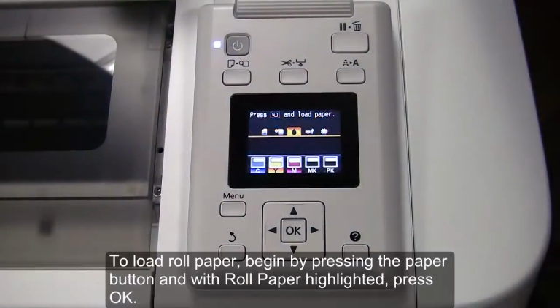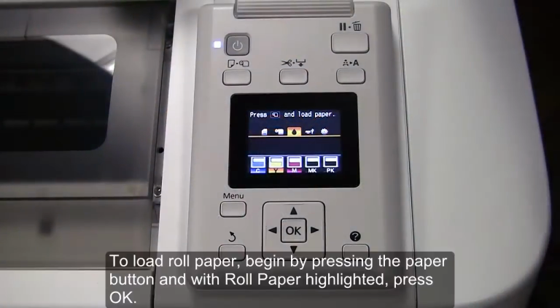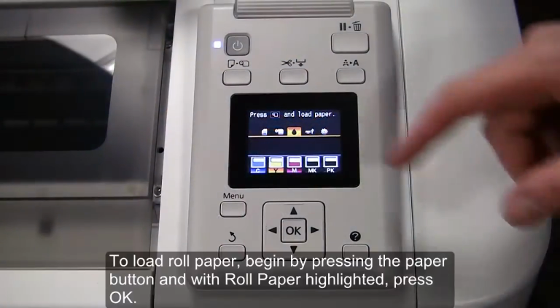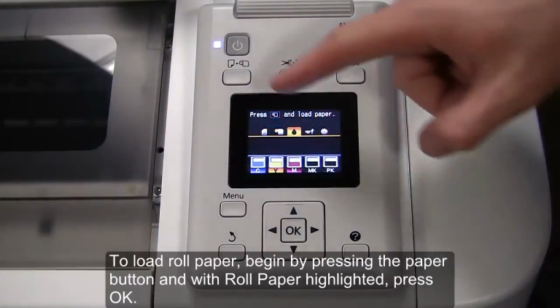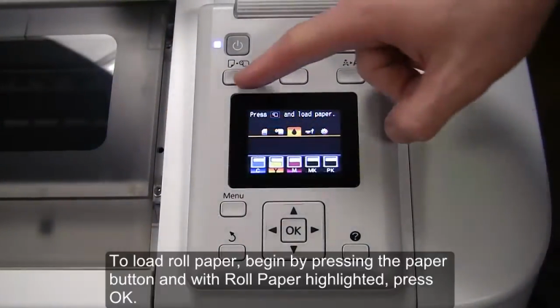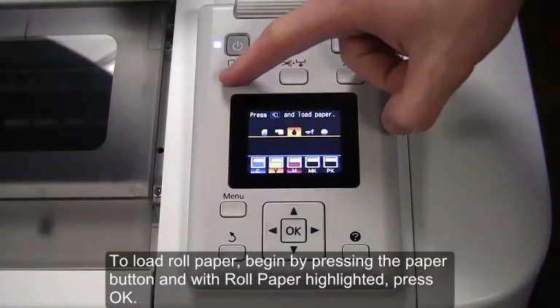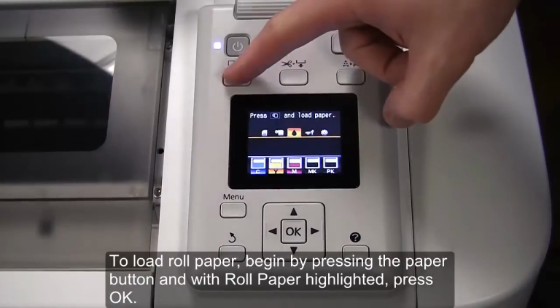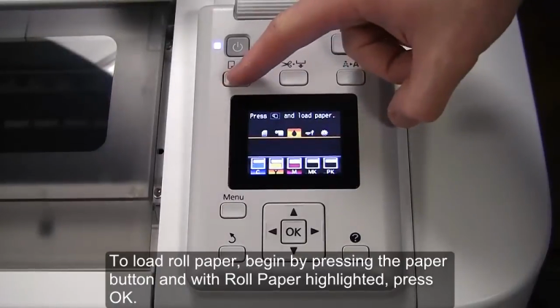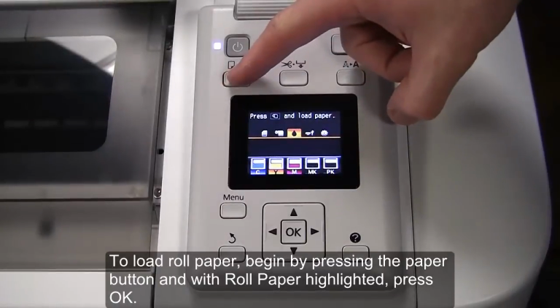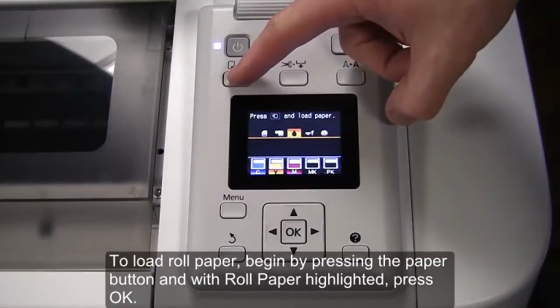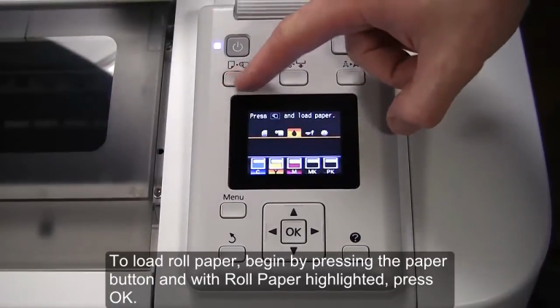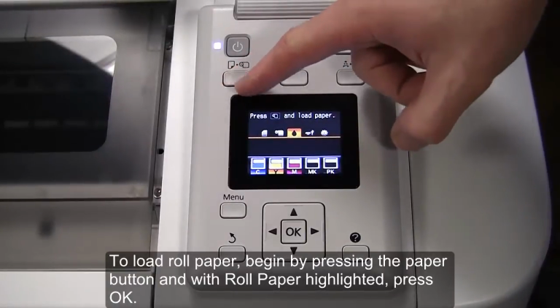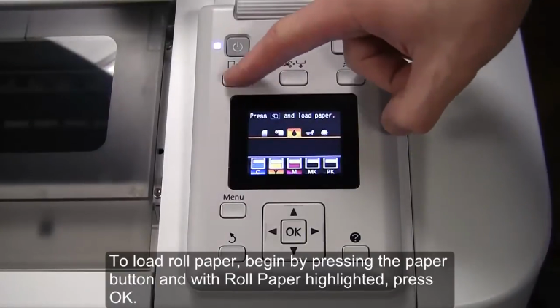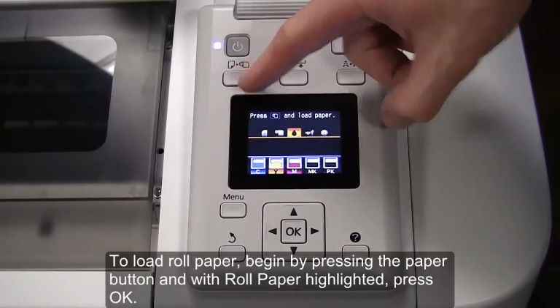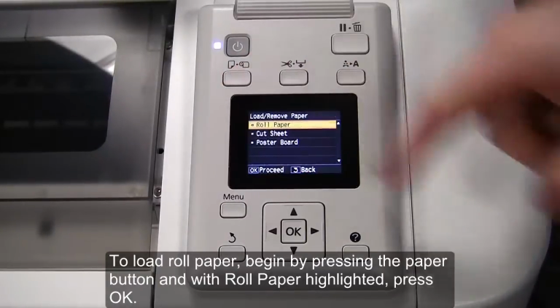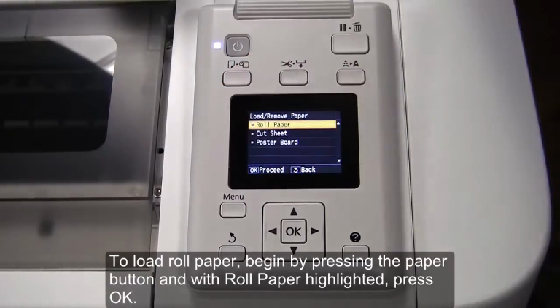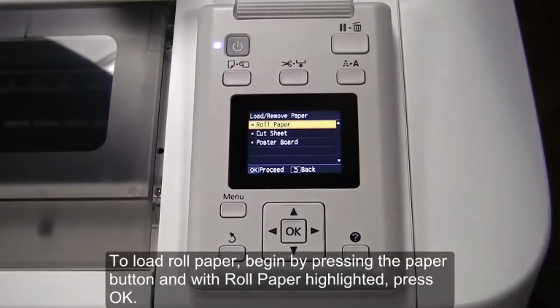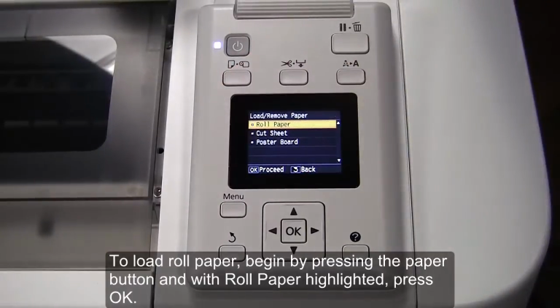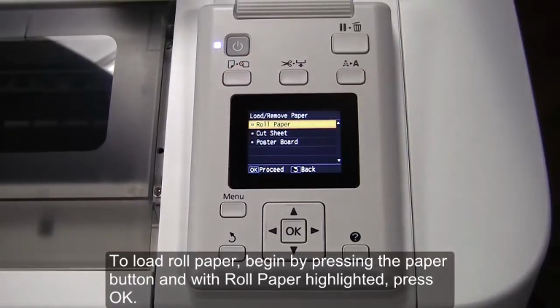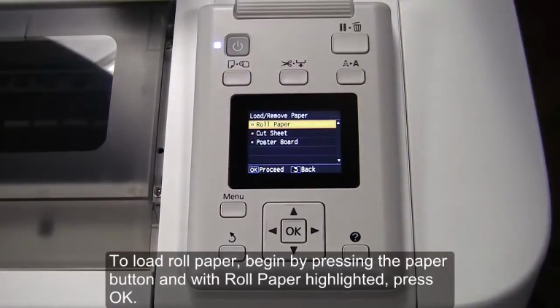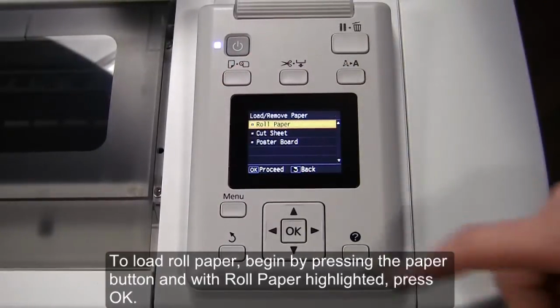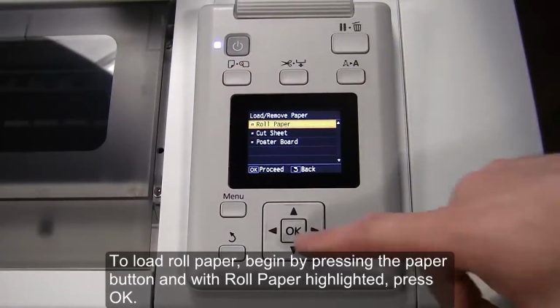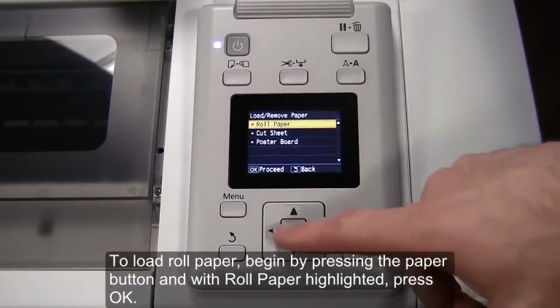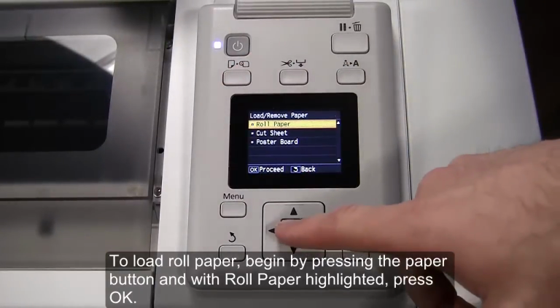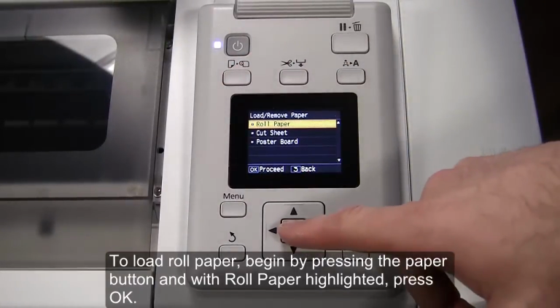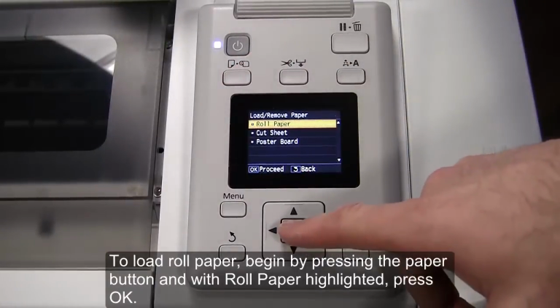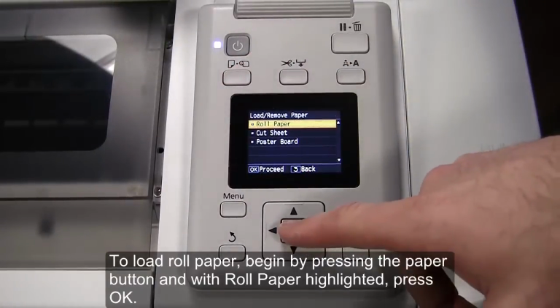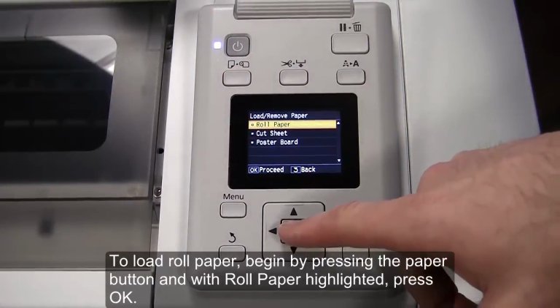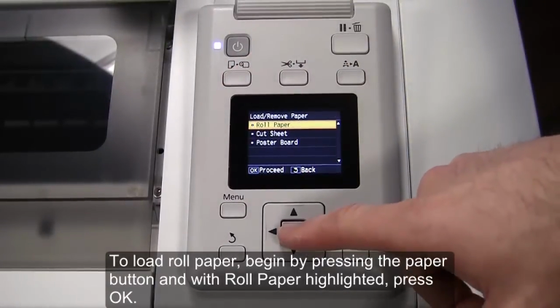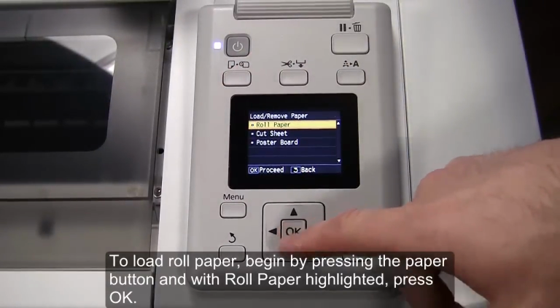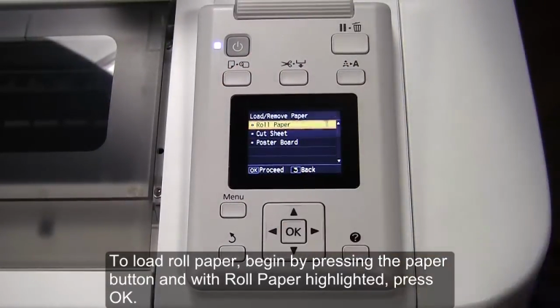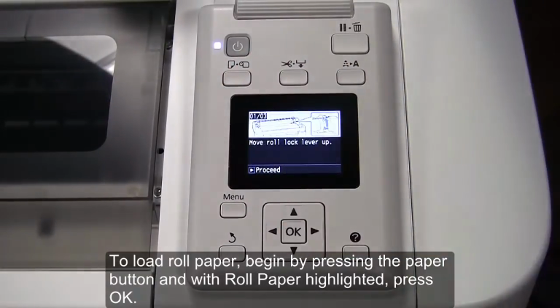To load roll paper, begin by pressing the paper button, and with roll paper highlighted, press OK.